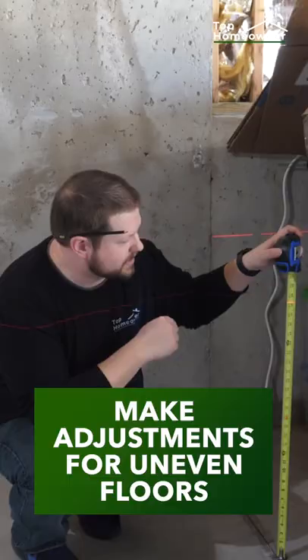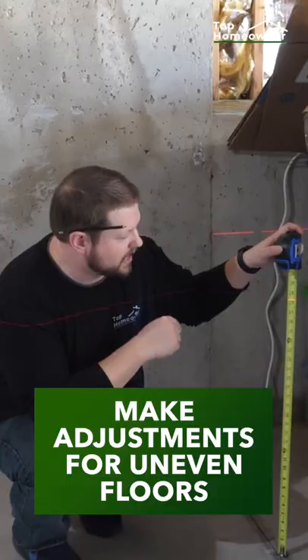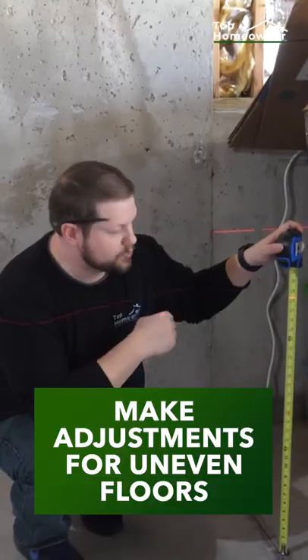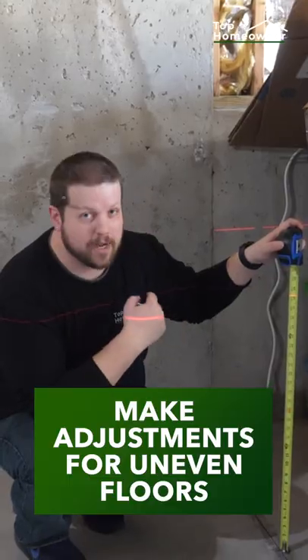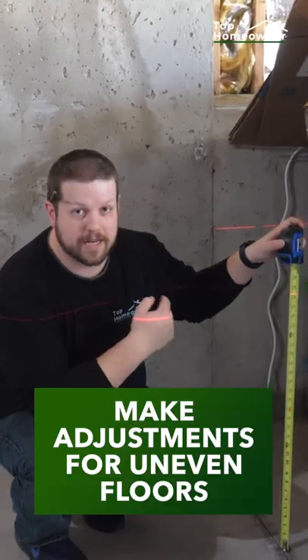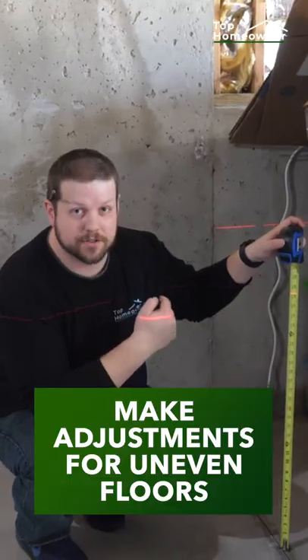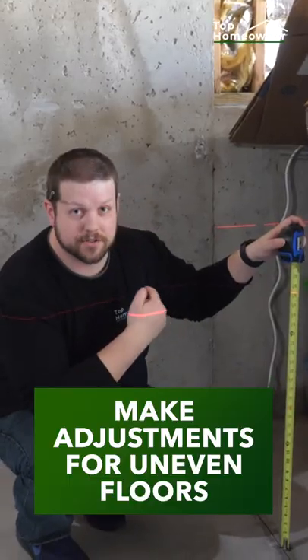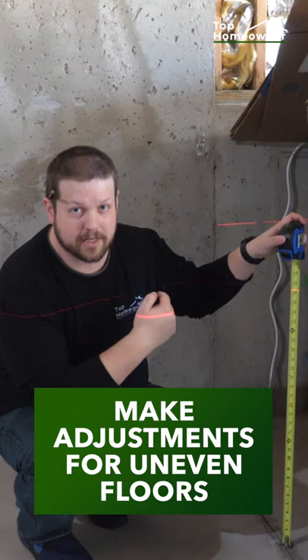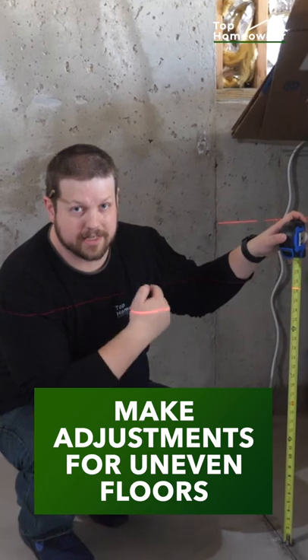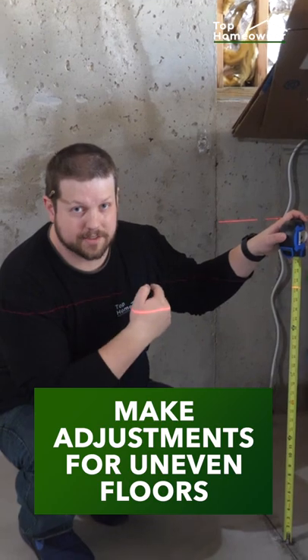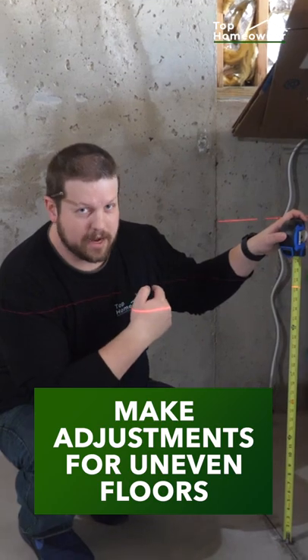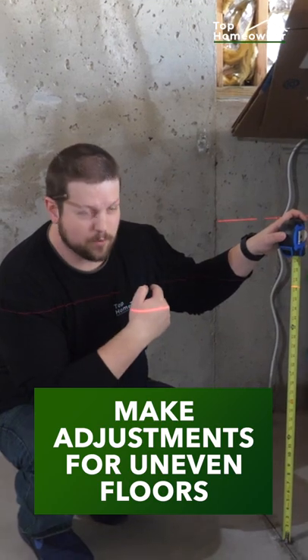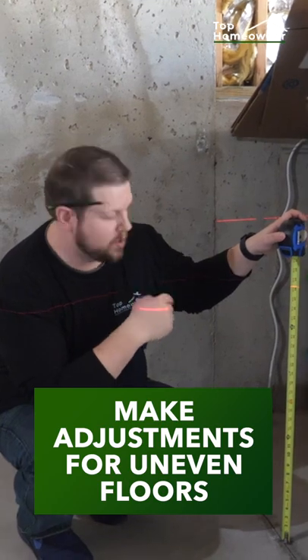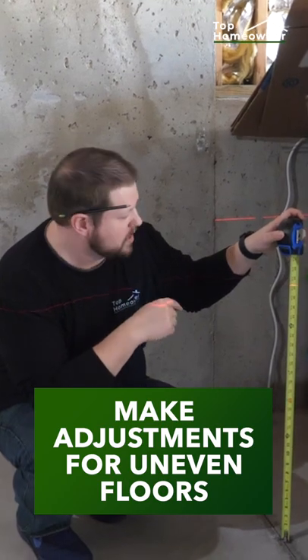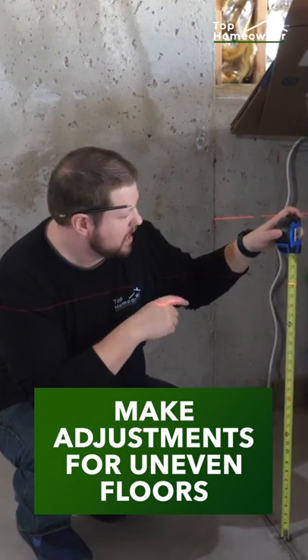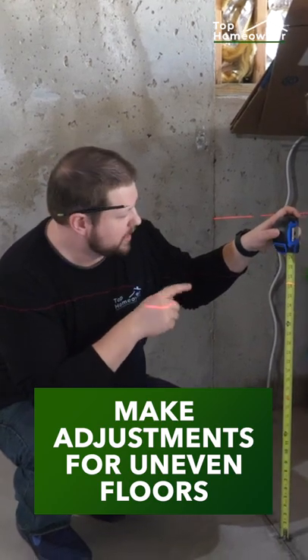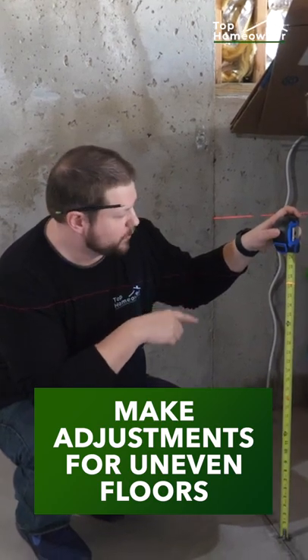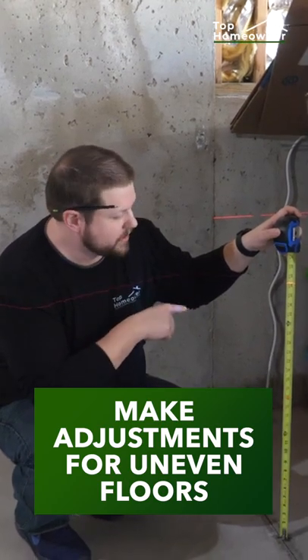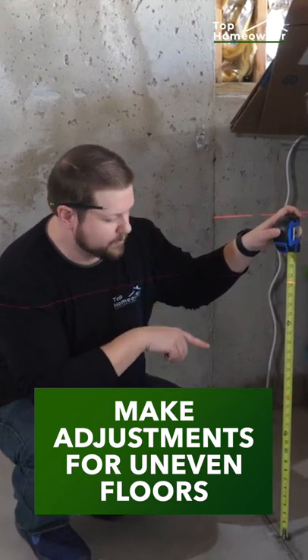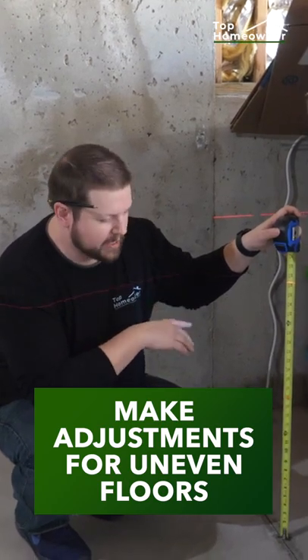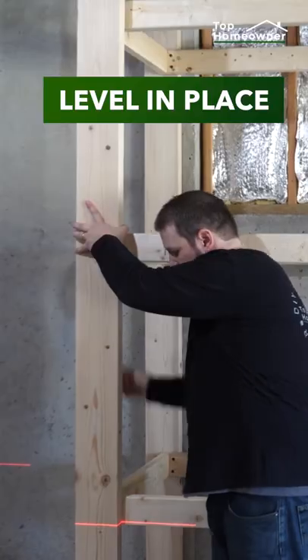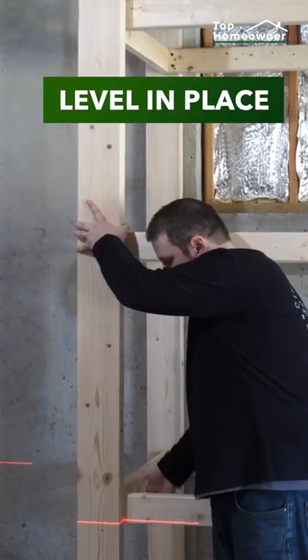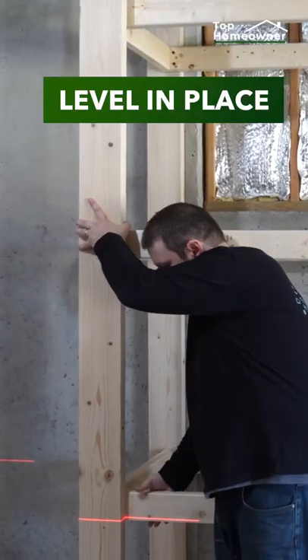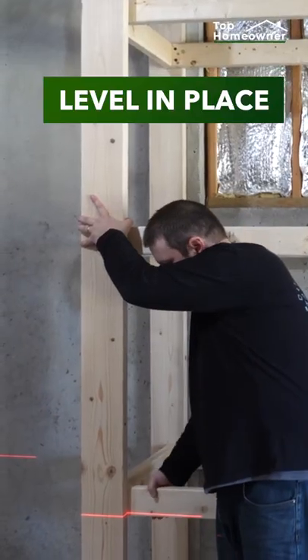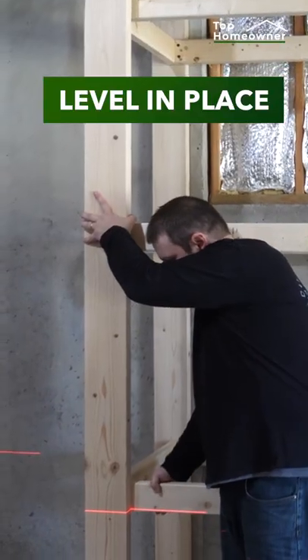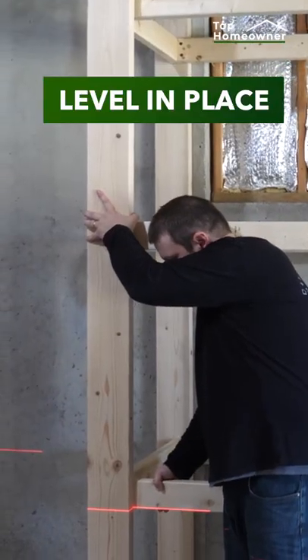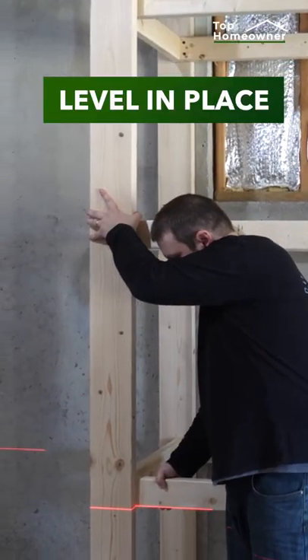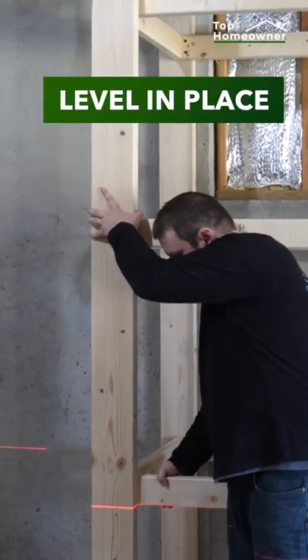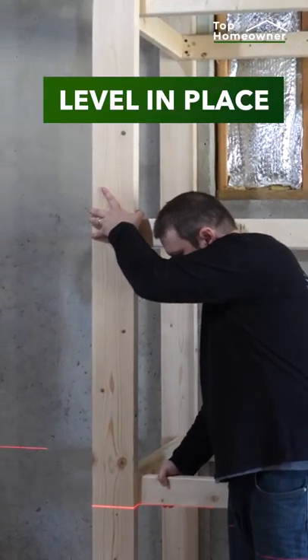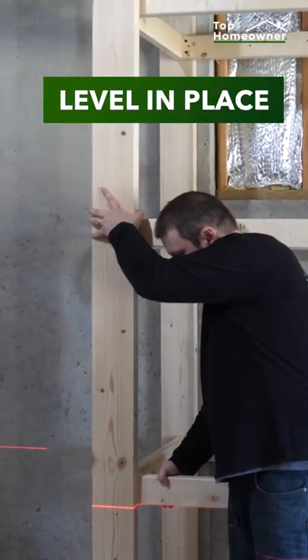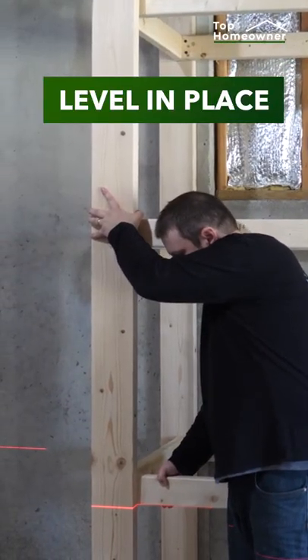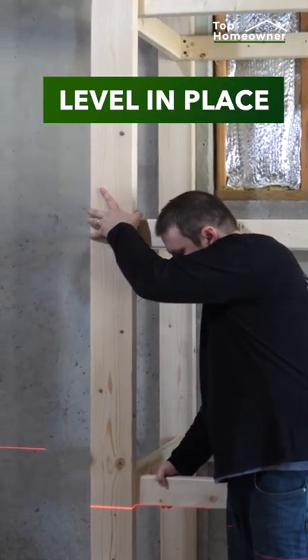For the other end leg, we'll need to make adjustments because basement floors typically aren't completely level. For the middle legs, we'll use a laser level to get everything lined up.